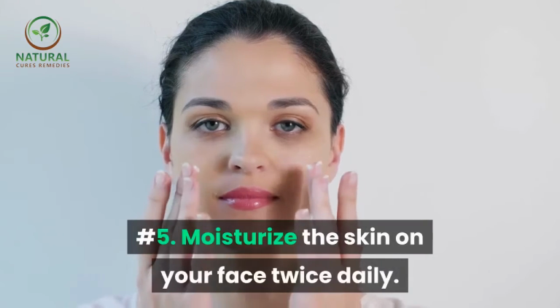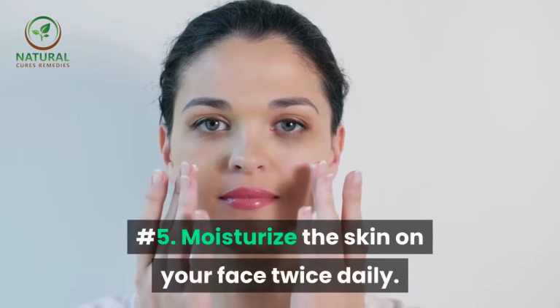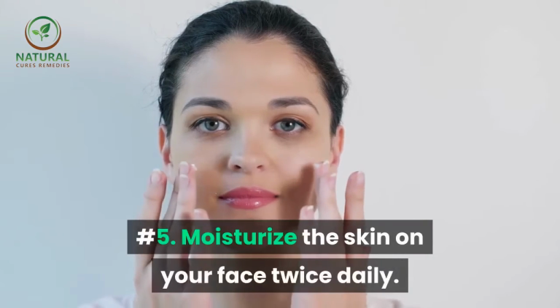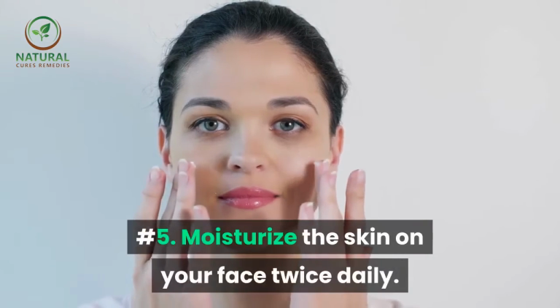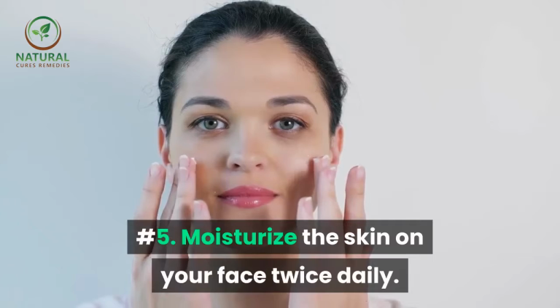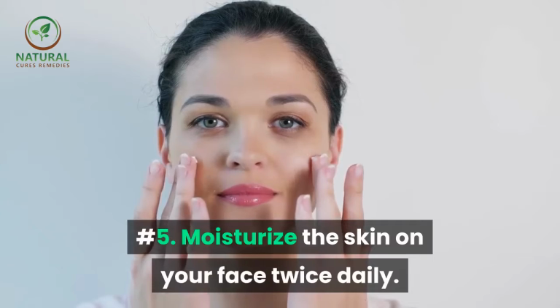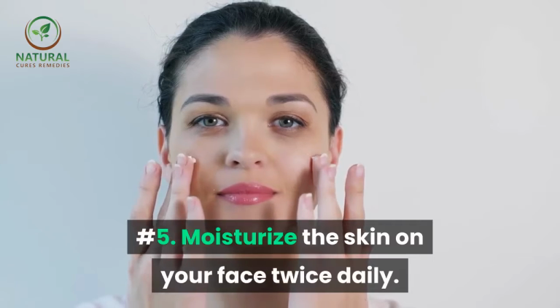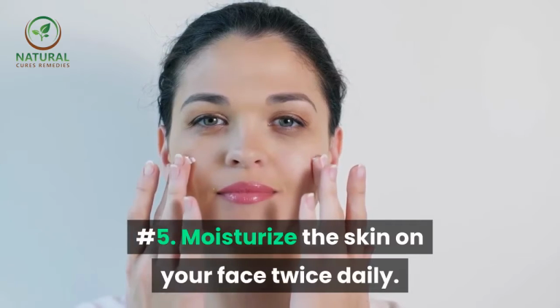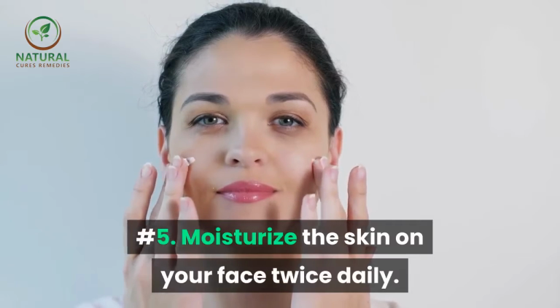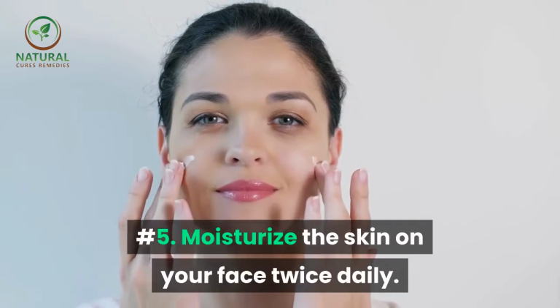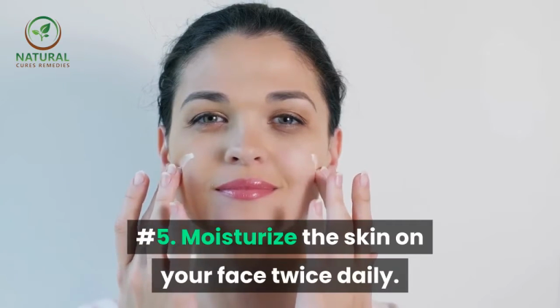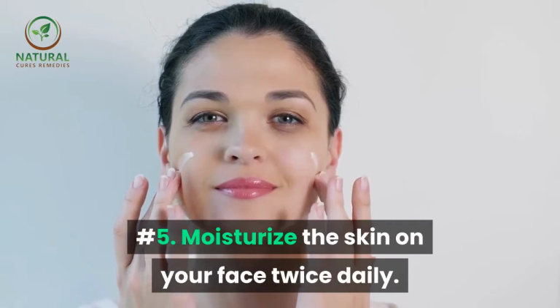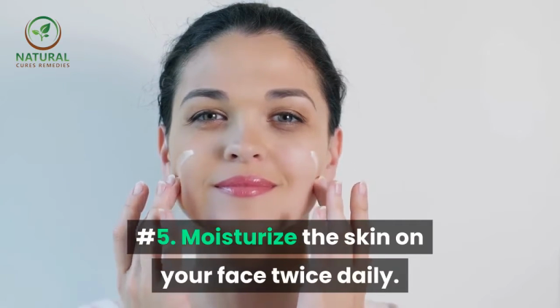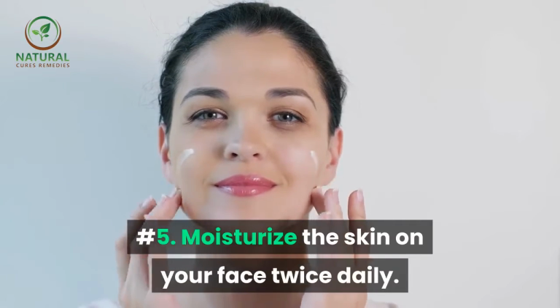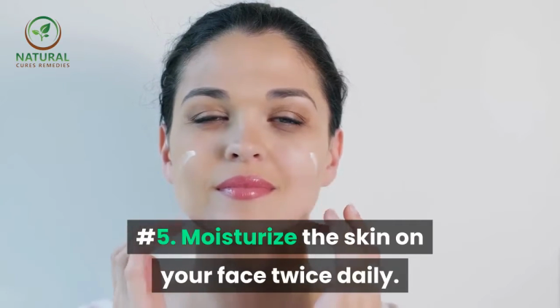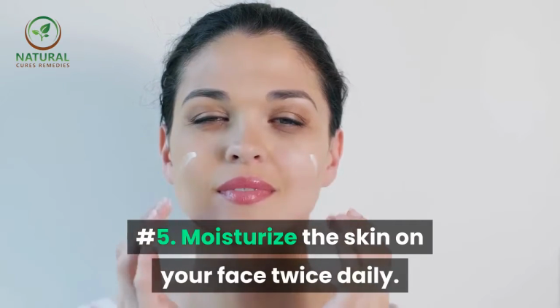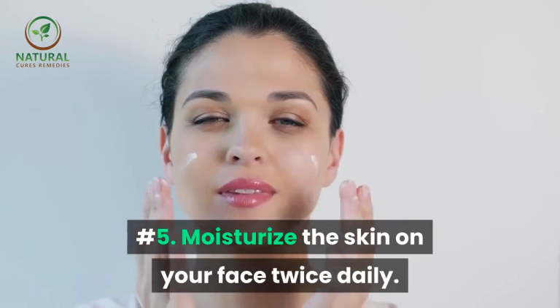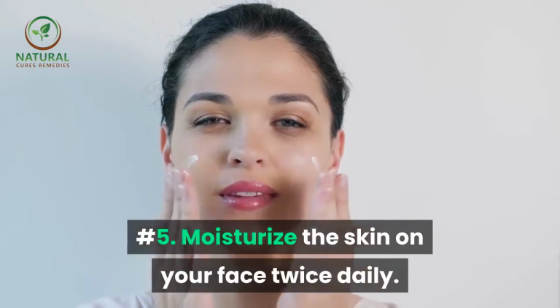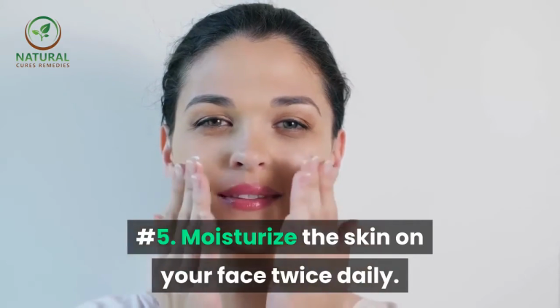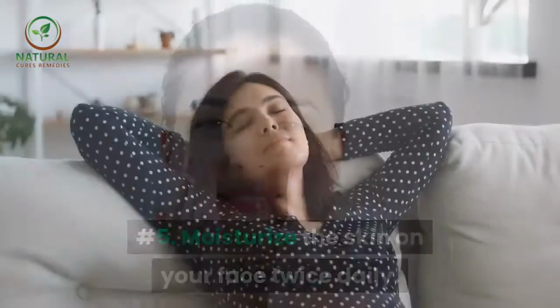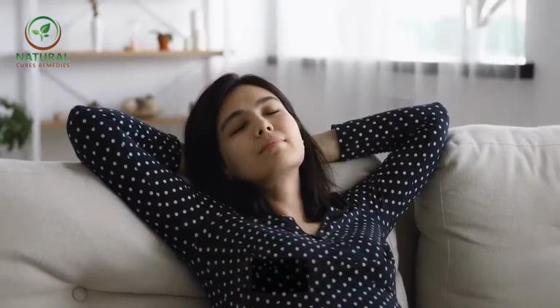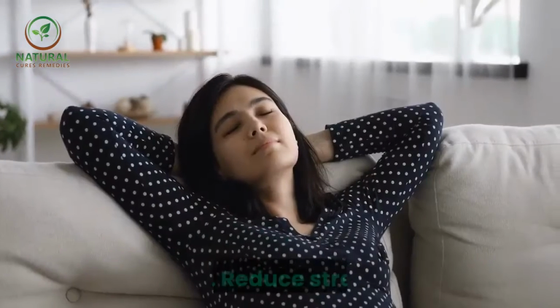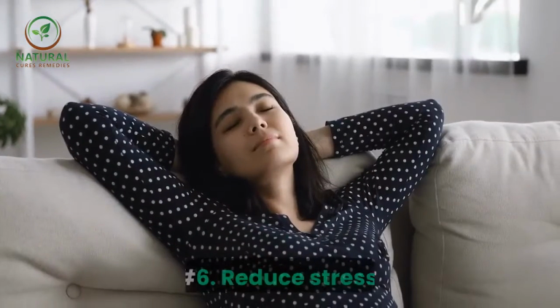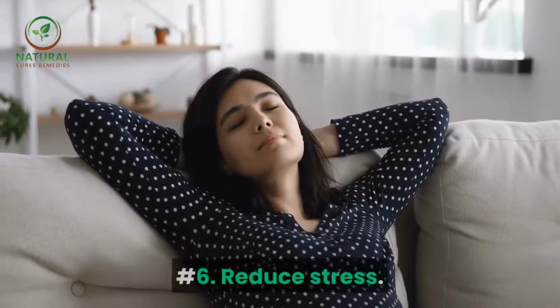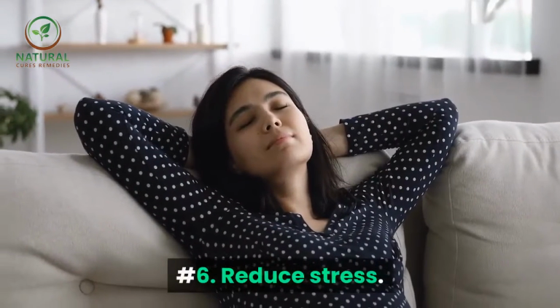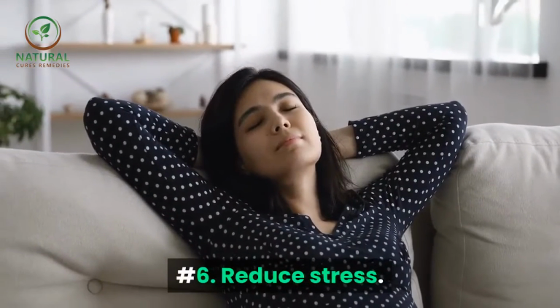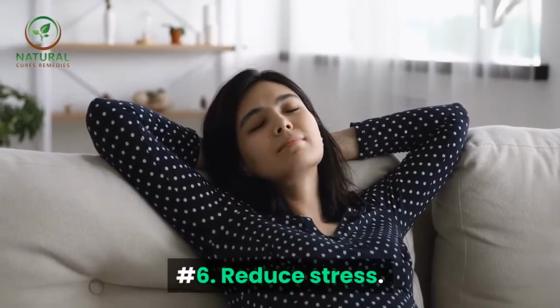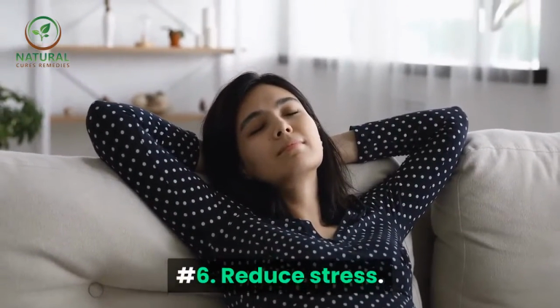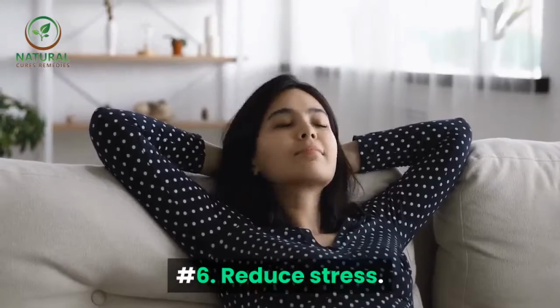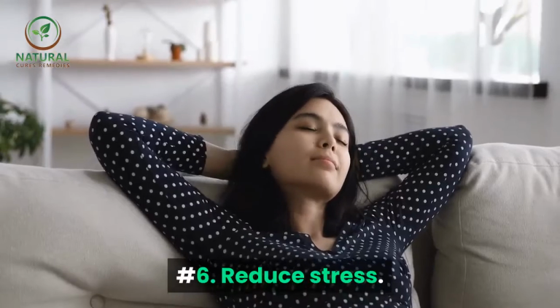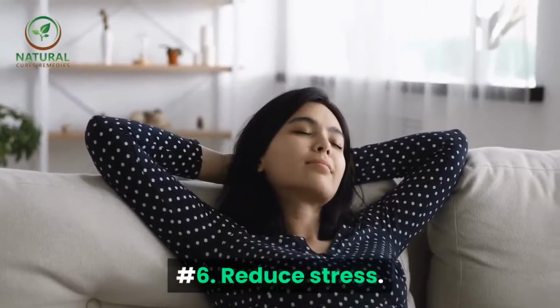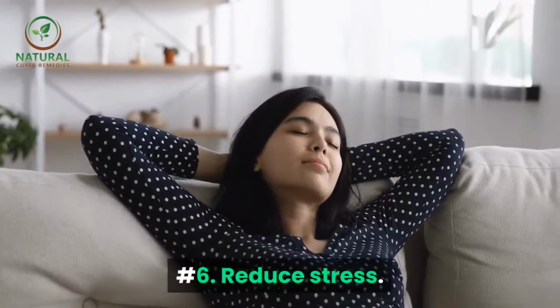Number four: use skincare products that contain antioxidants and AHAs. Number five: moisturize the skin on your face twice daily.